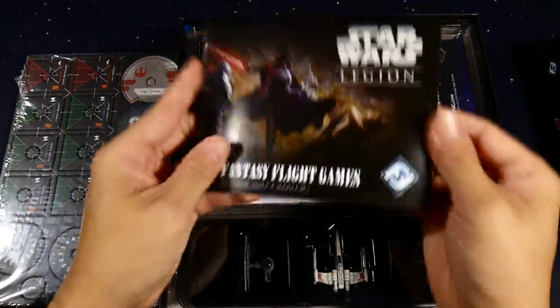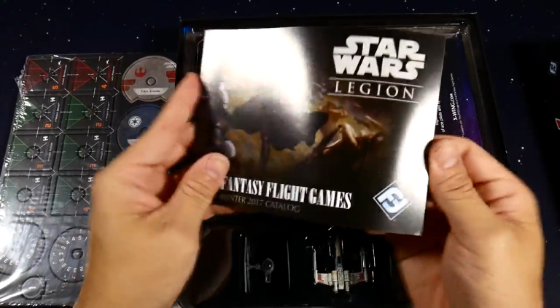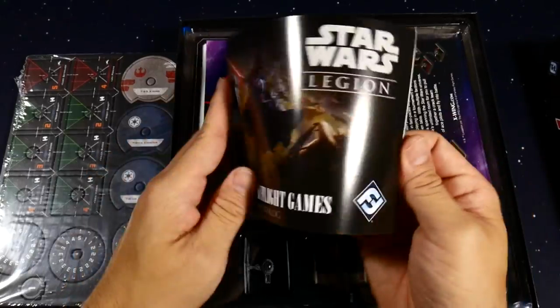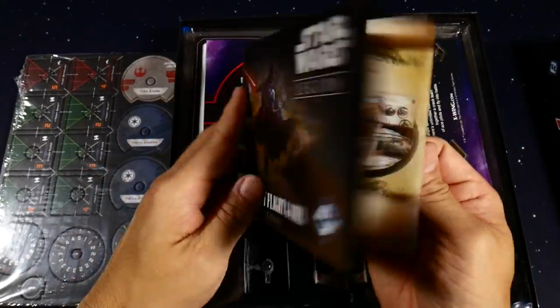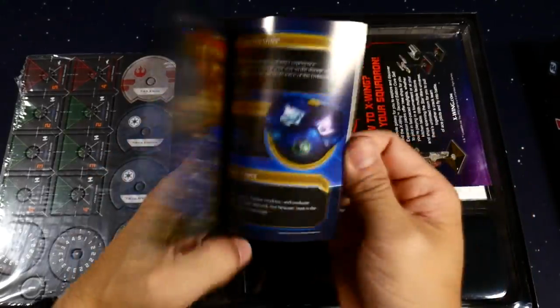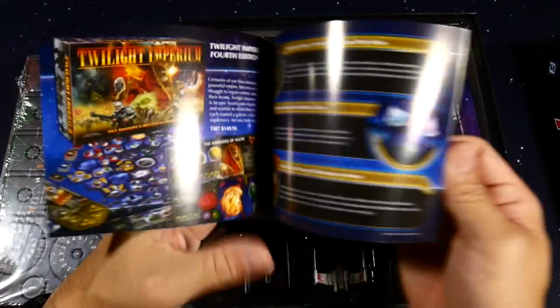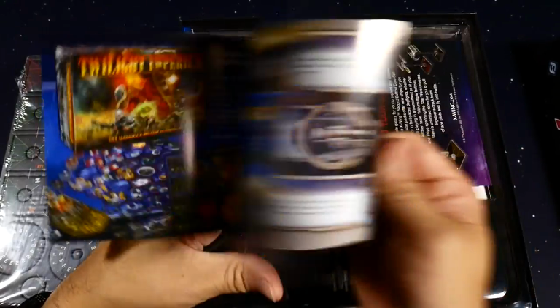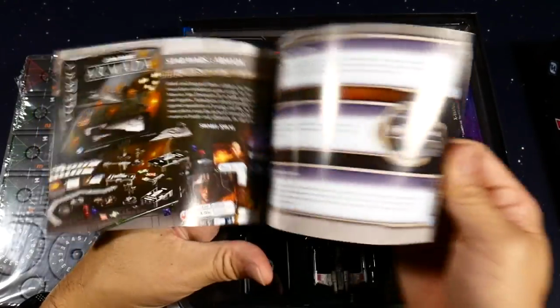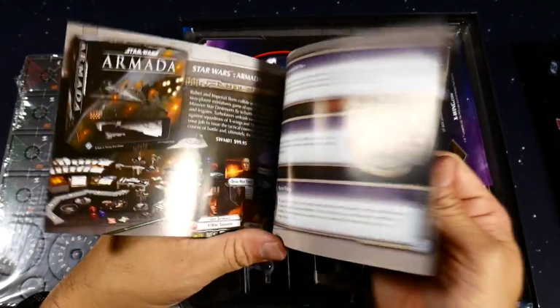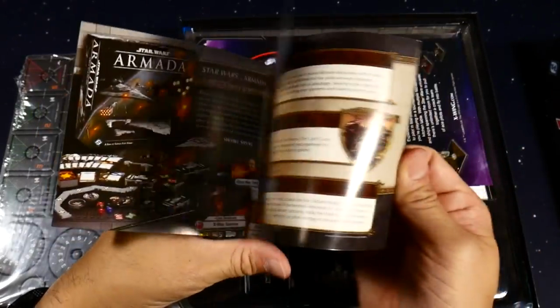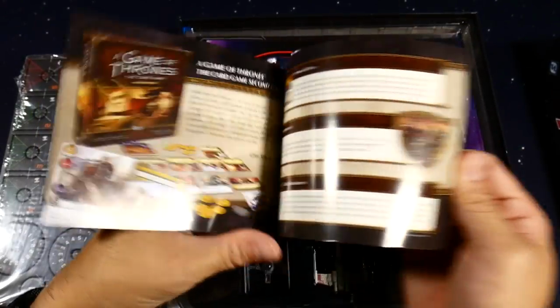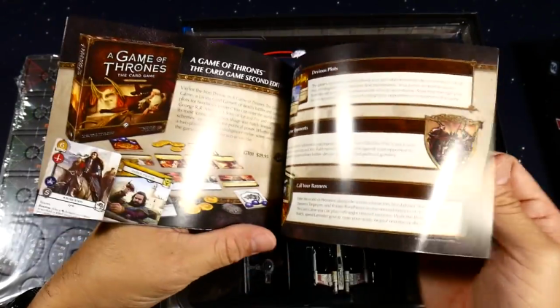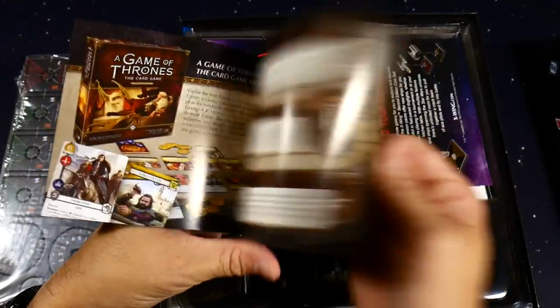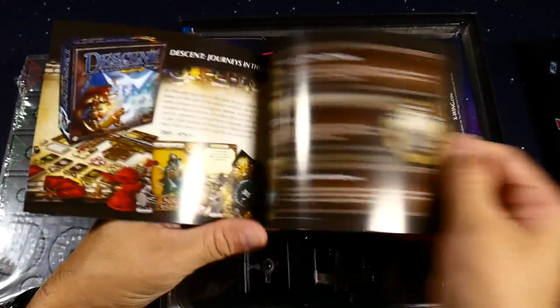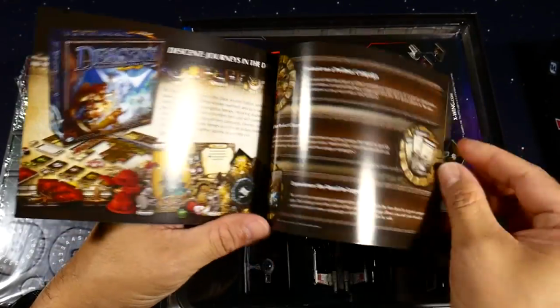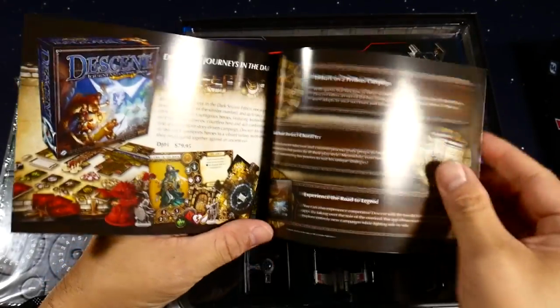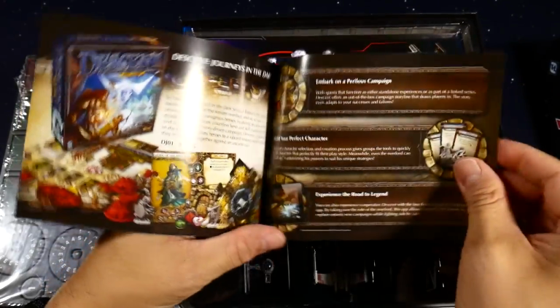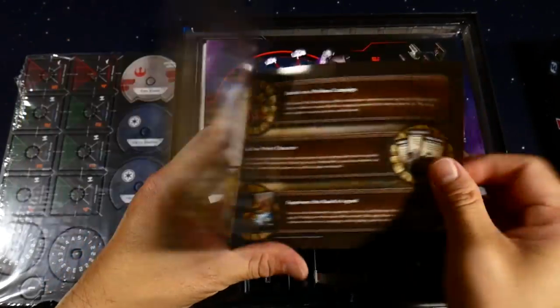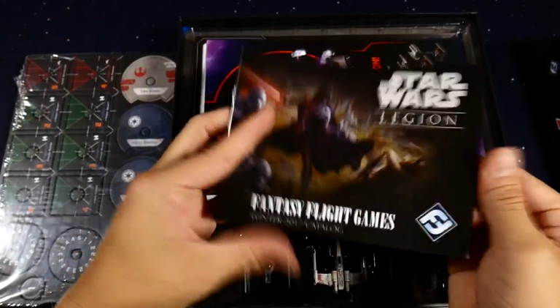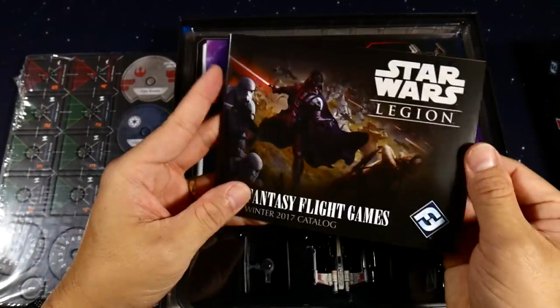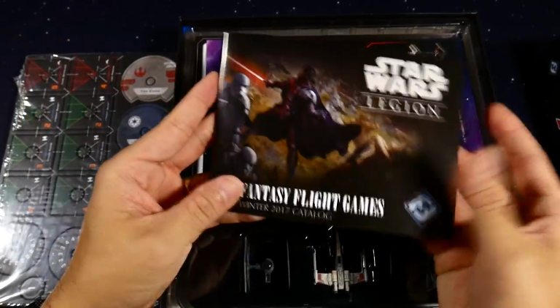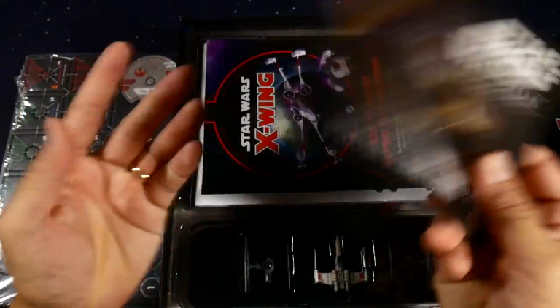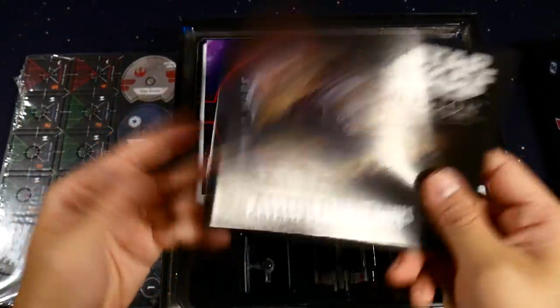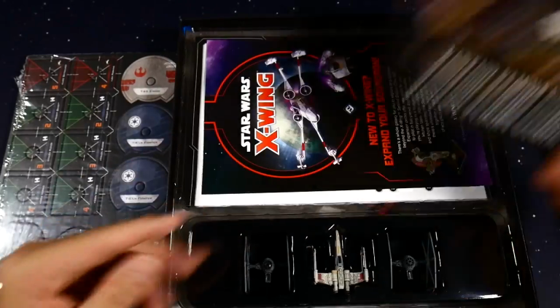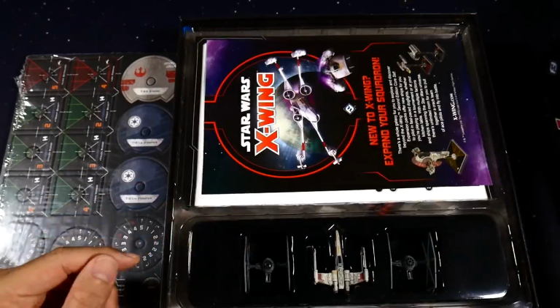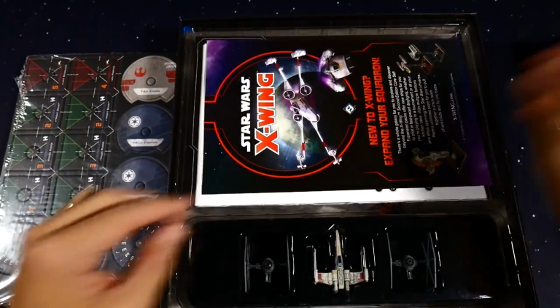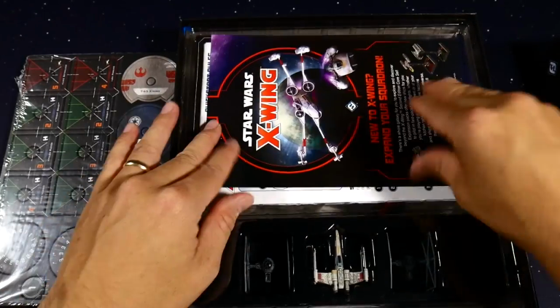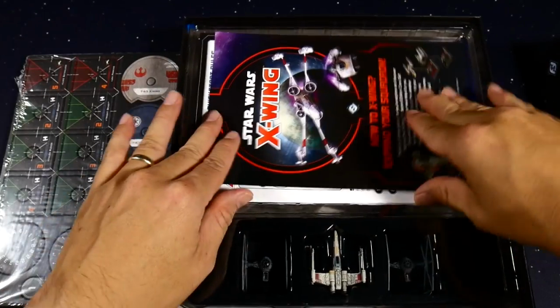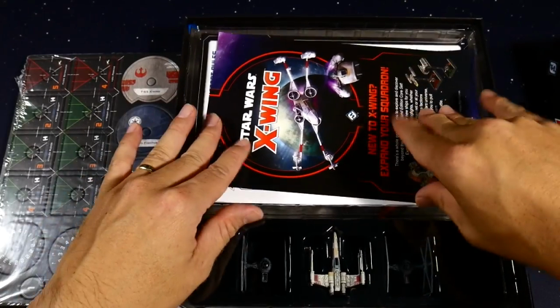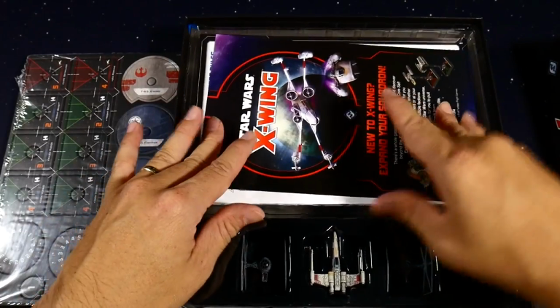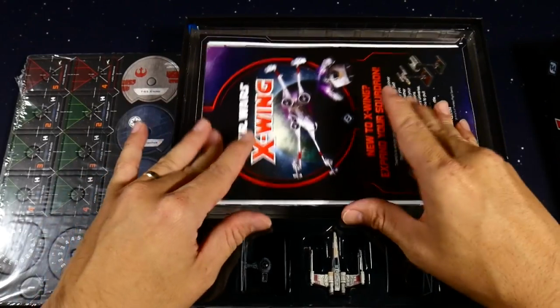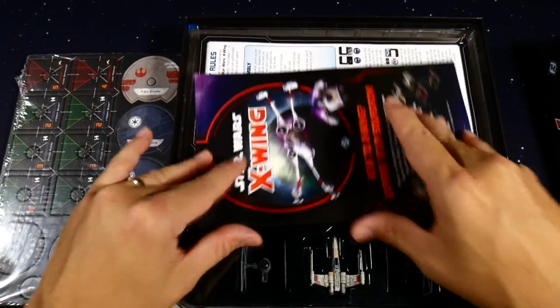You also get the Fantasy Flight 2017 catalog, which I looked through — a lot of it's kind of older stuff, so not that important.